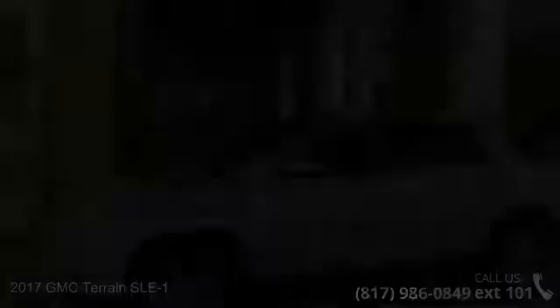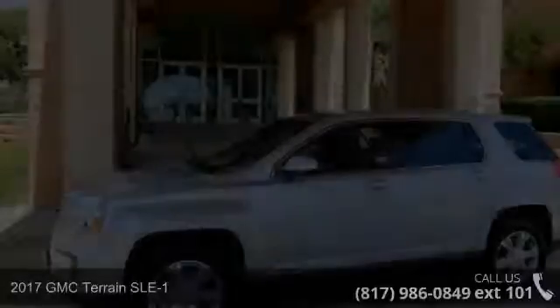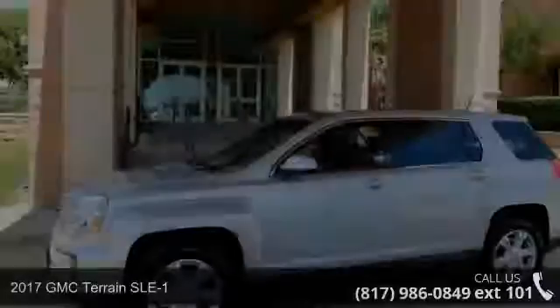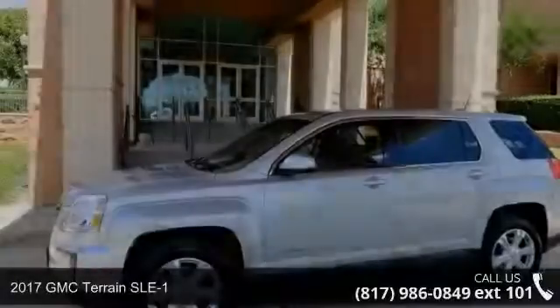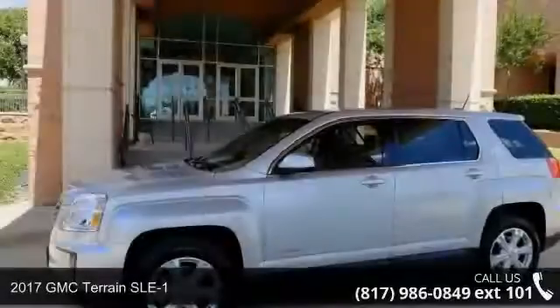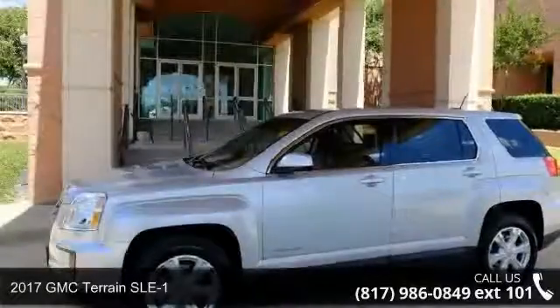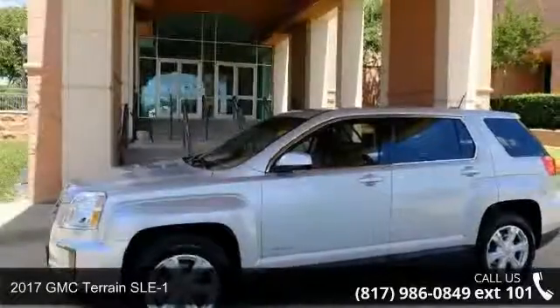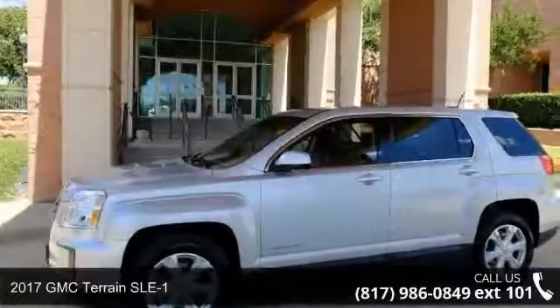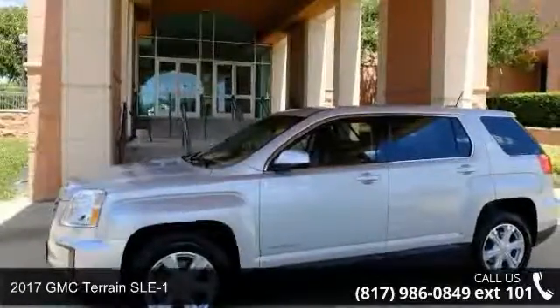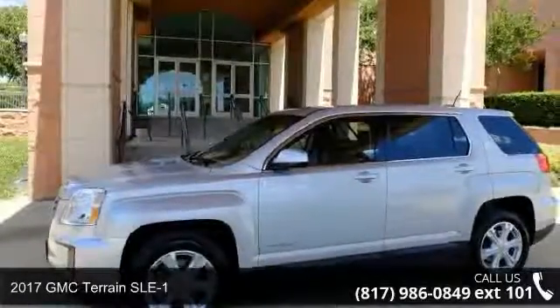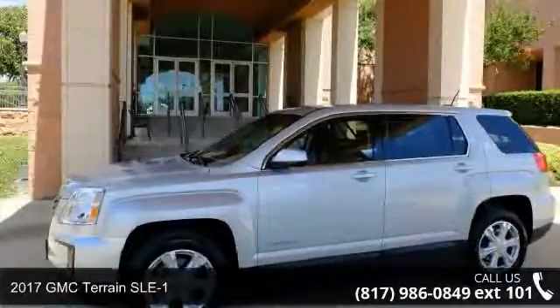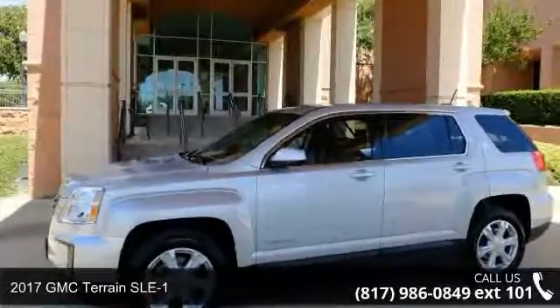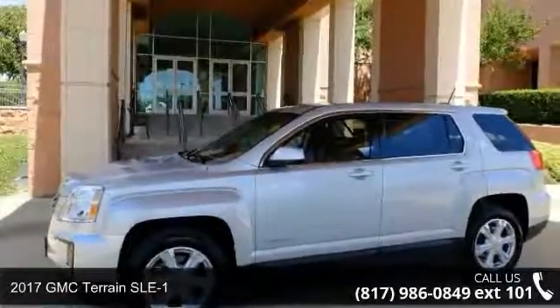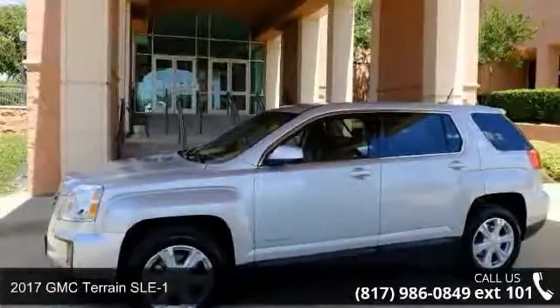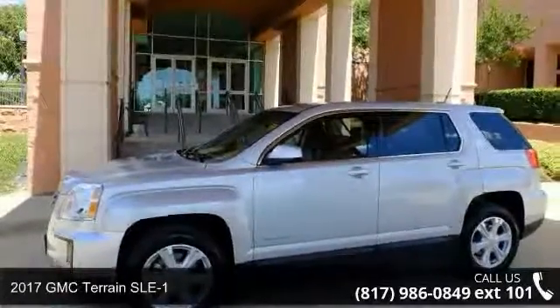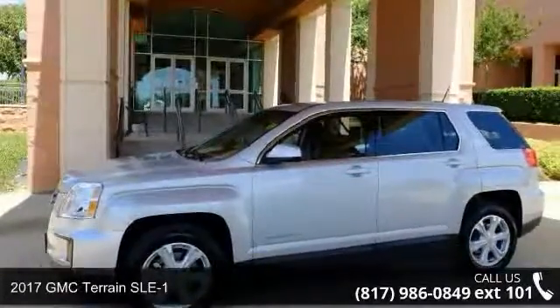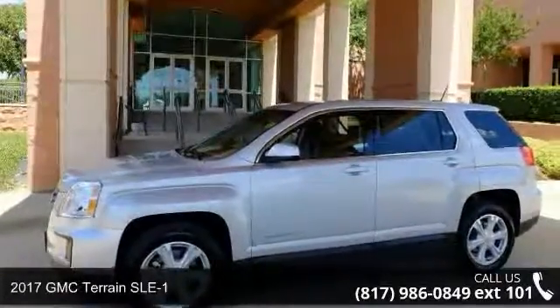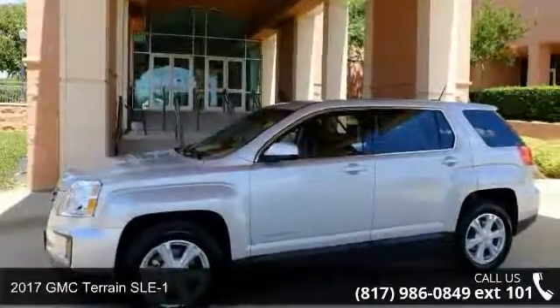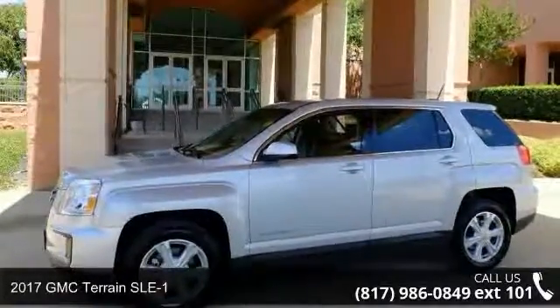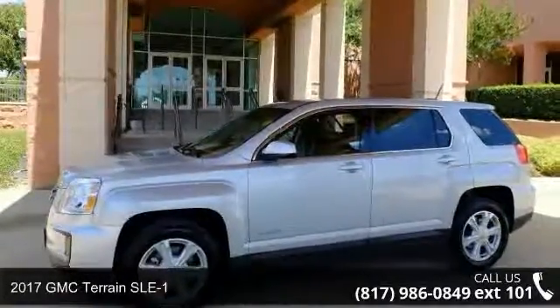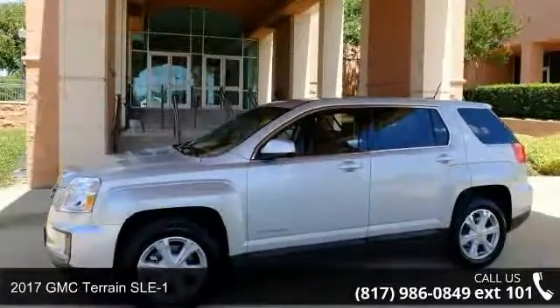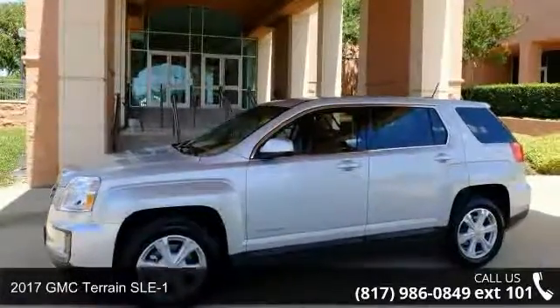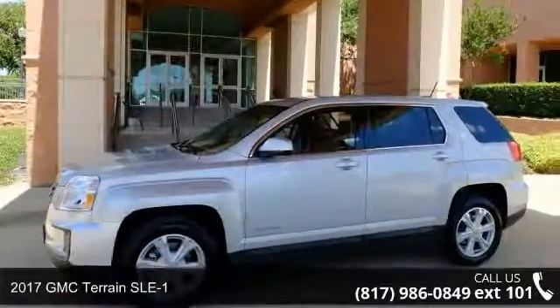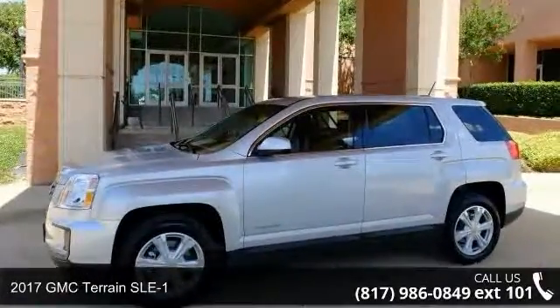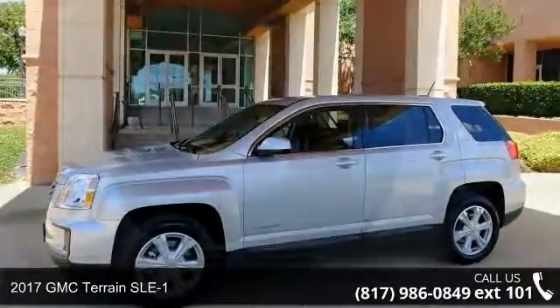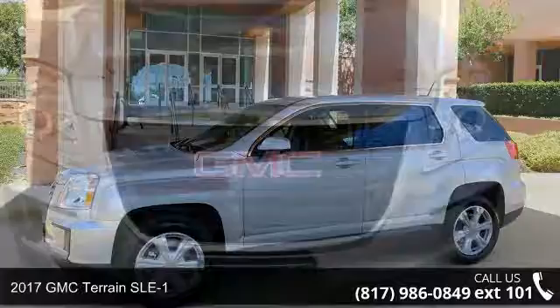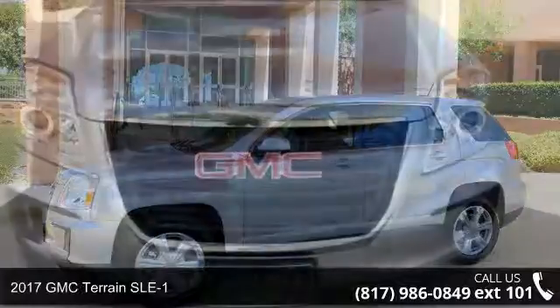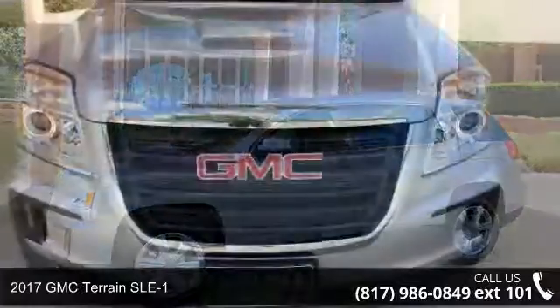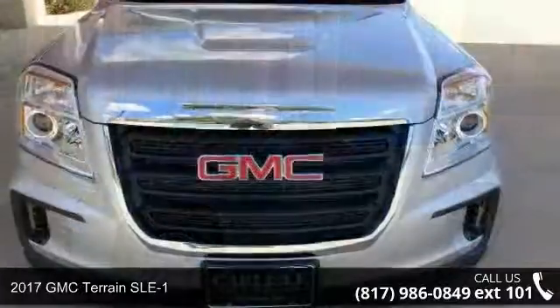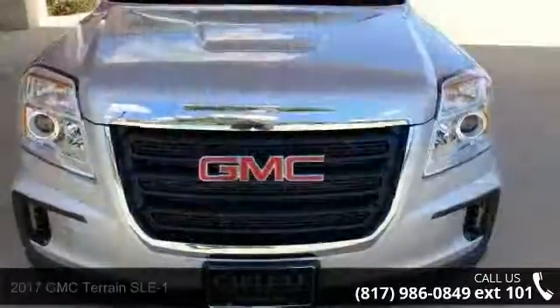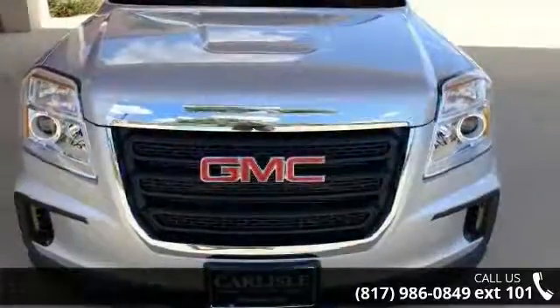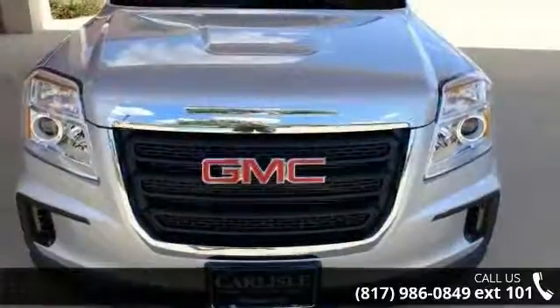Presenting the 2017 GMC Terrain SLE1. This may be the set of wheels you've been looking for.